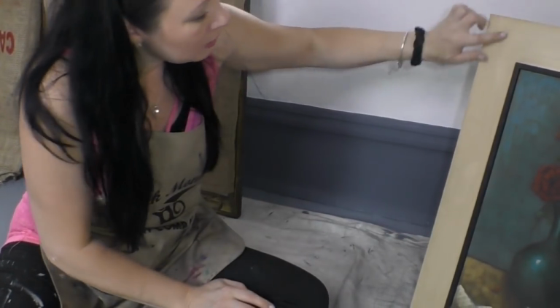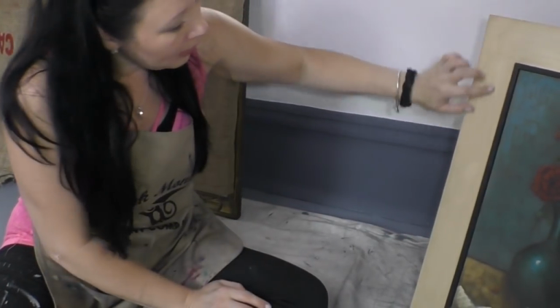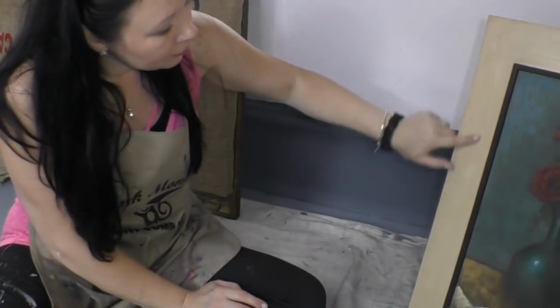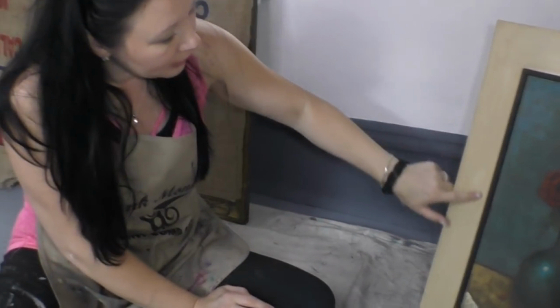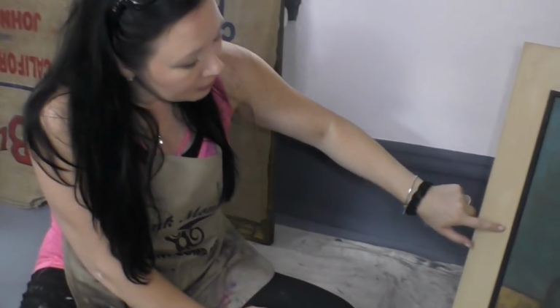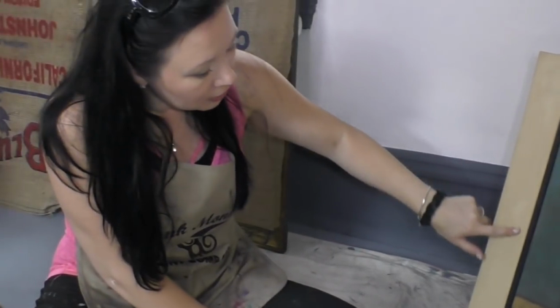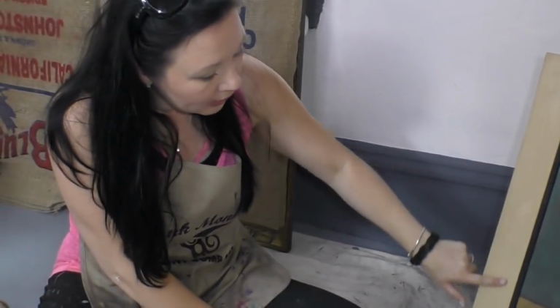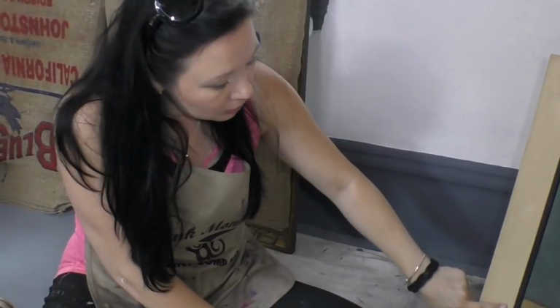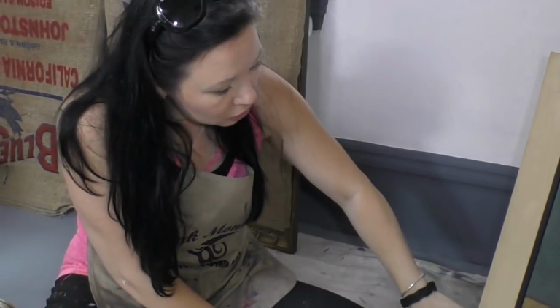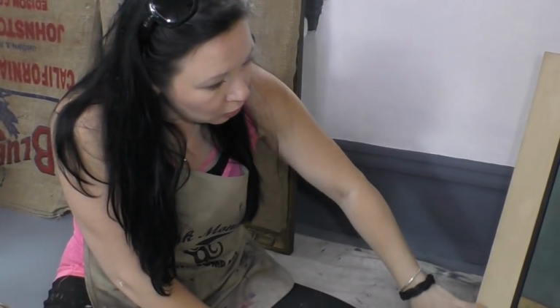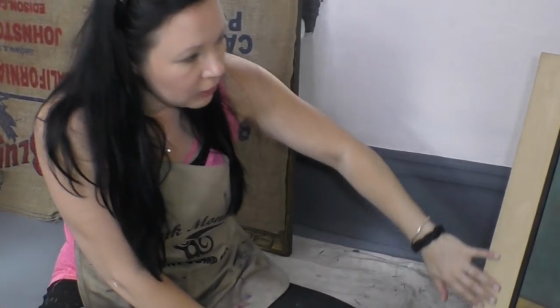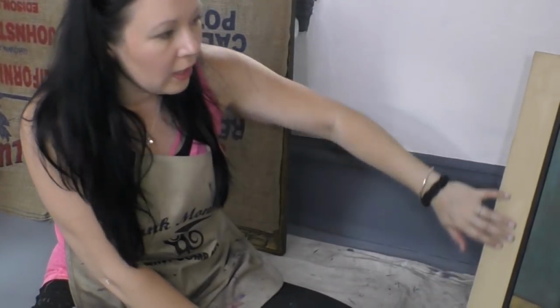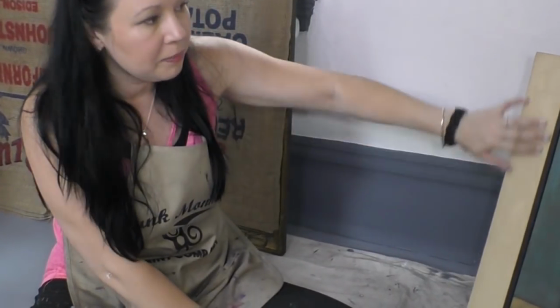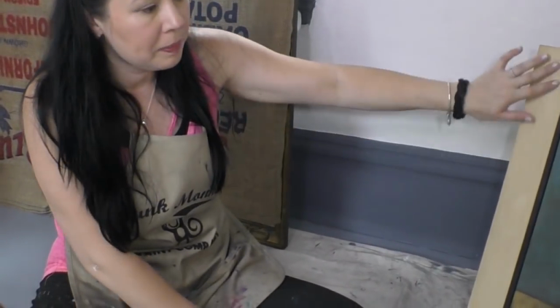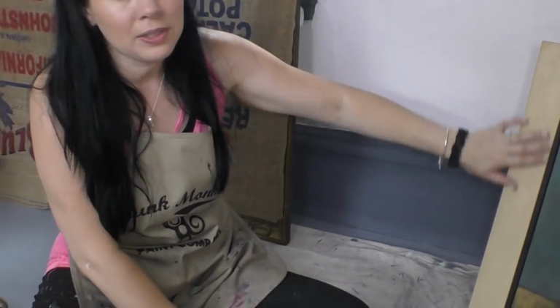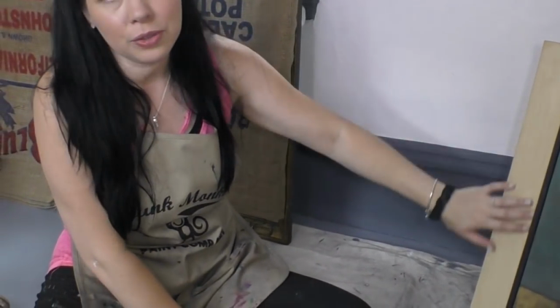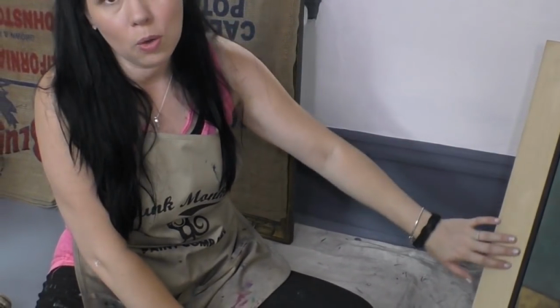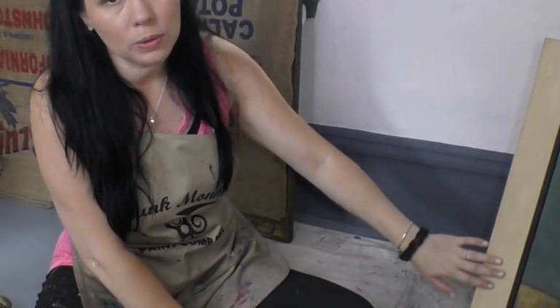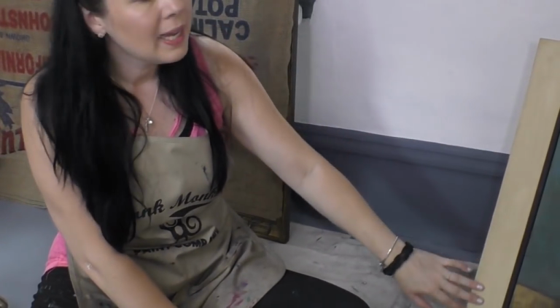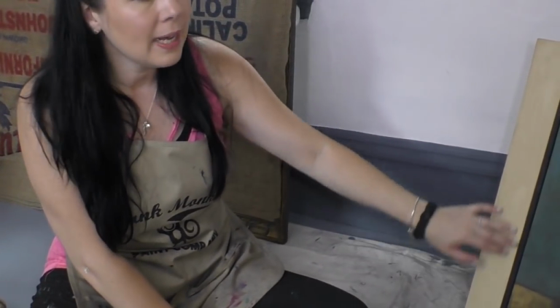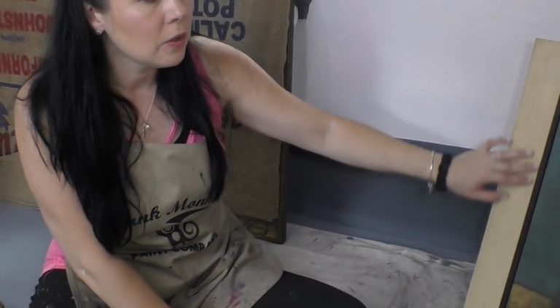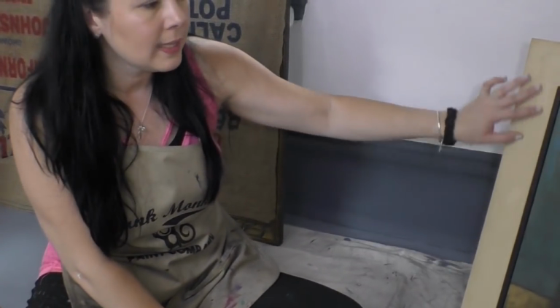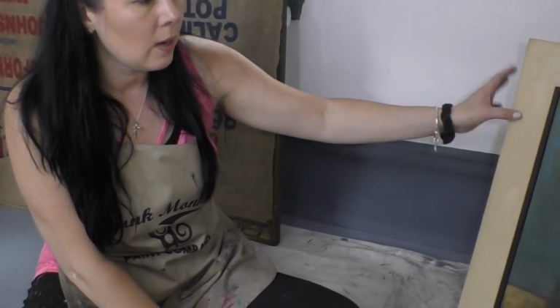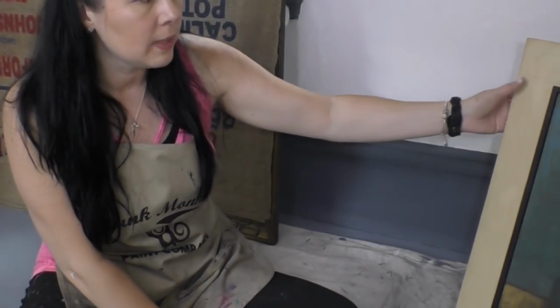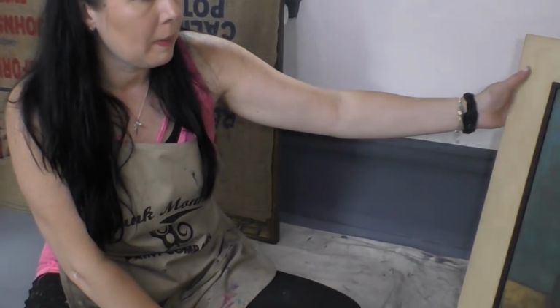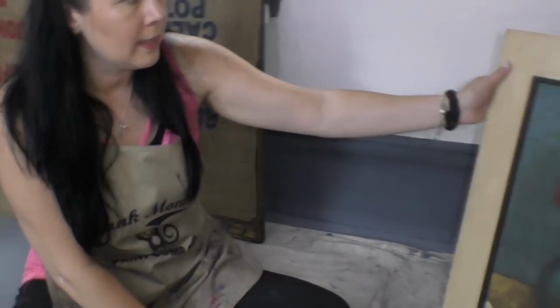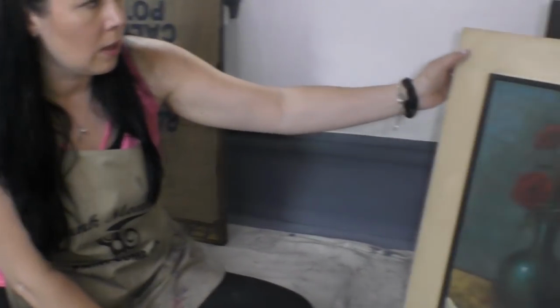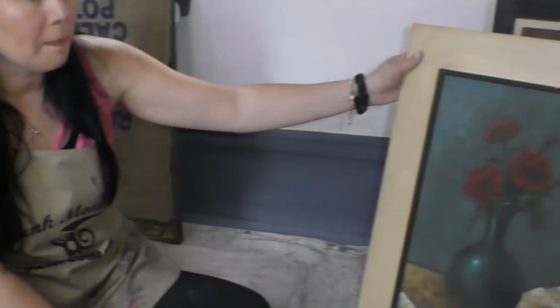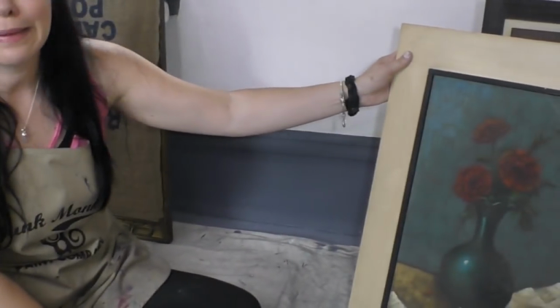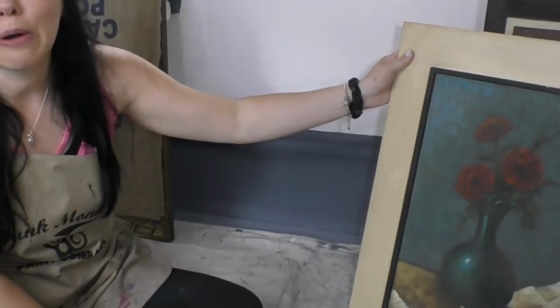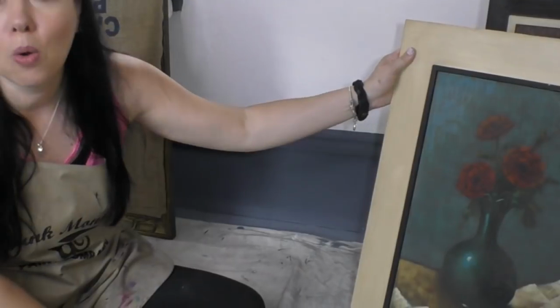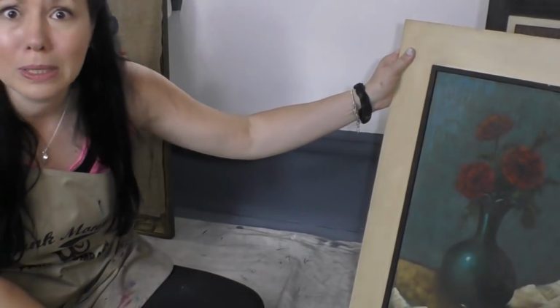I love how the frame is all crackled just over time because it's really old. I have no idea how old these paintings are, but they're old.